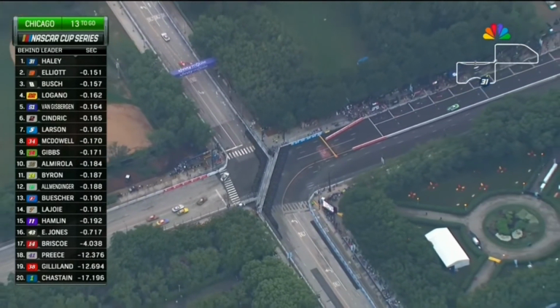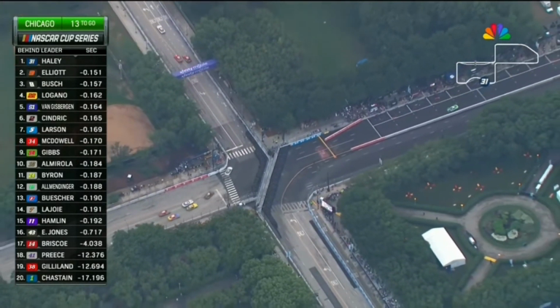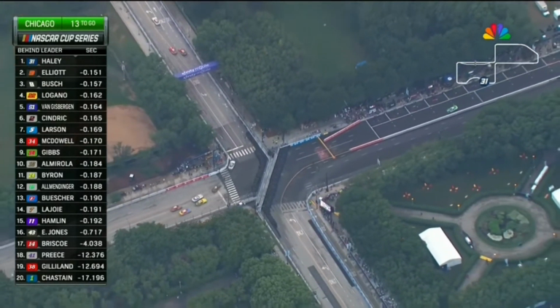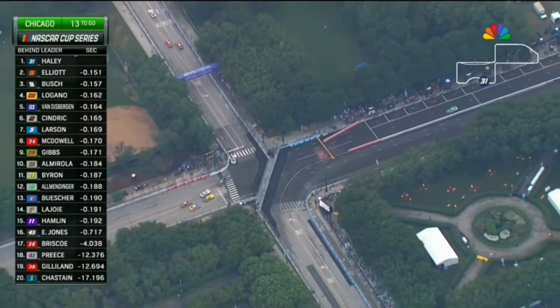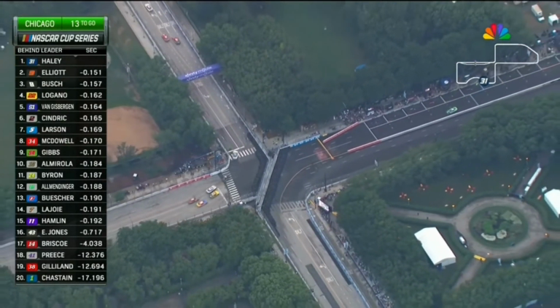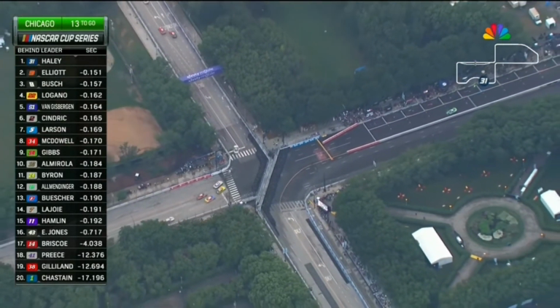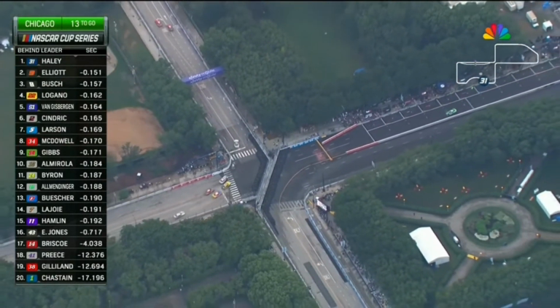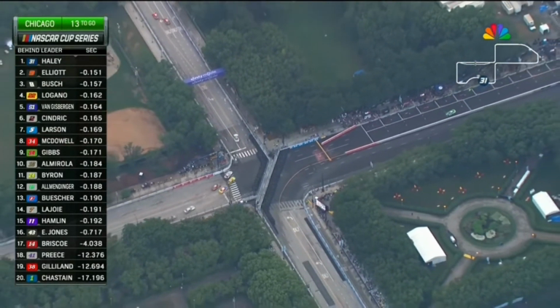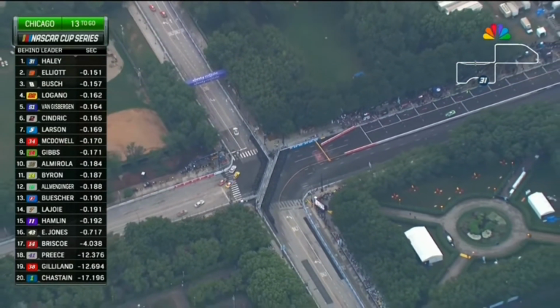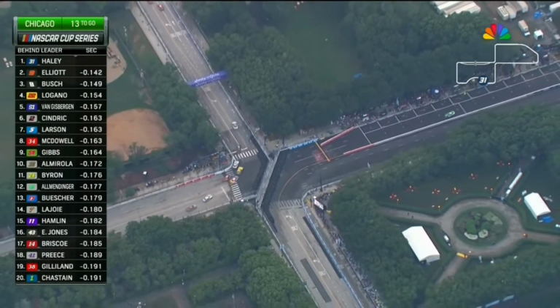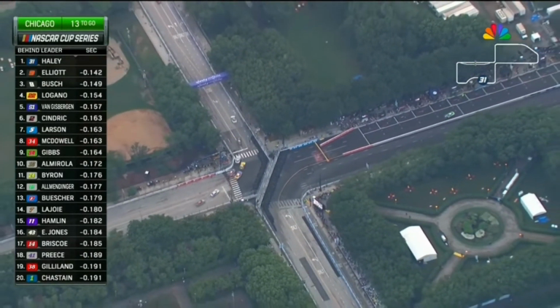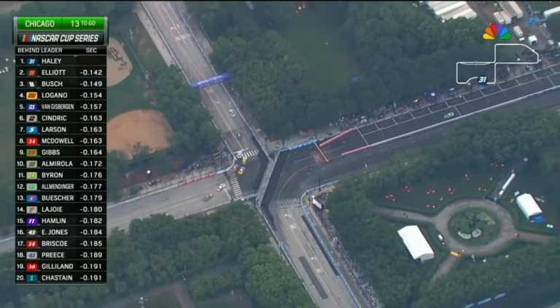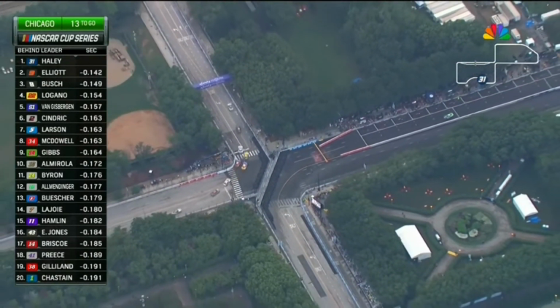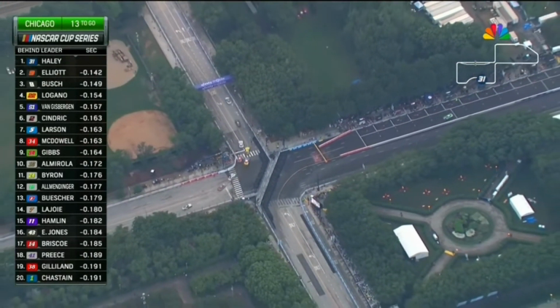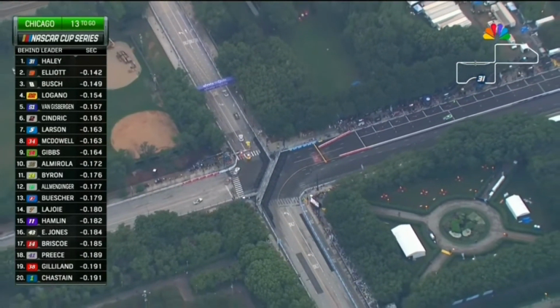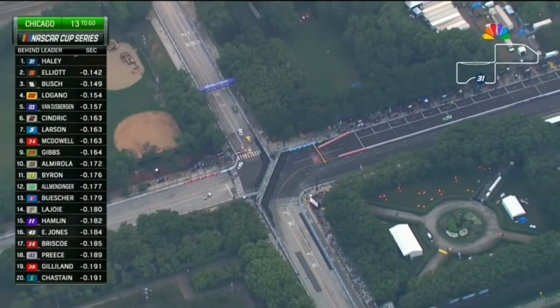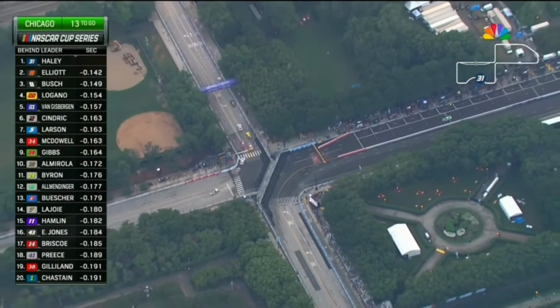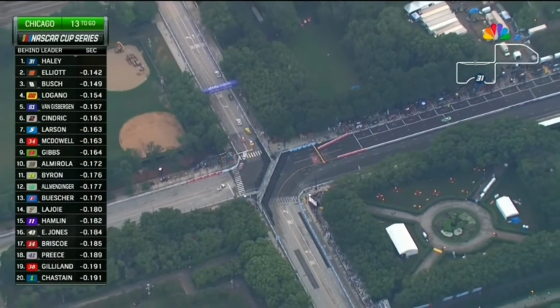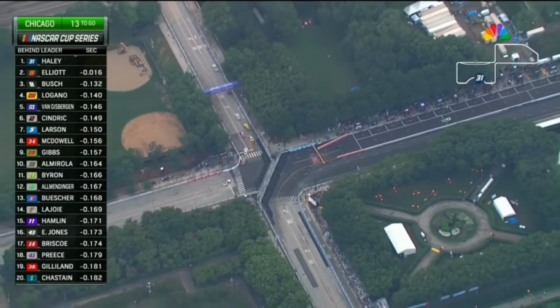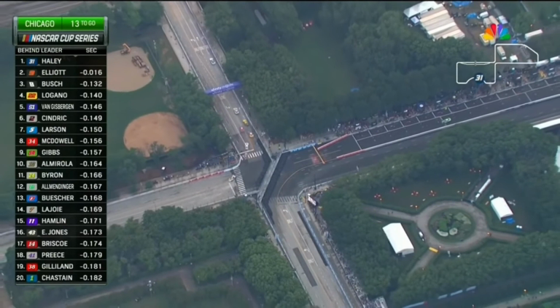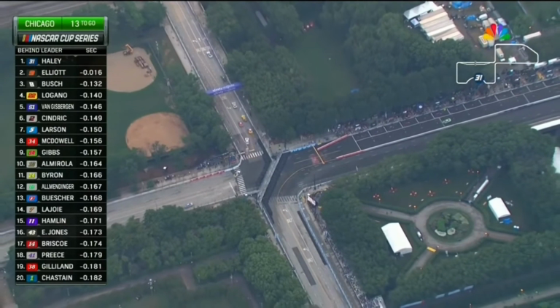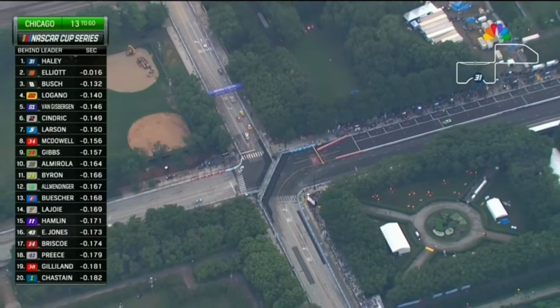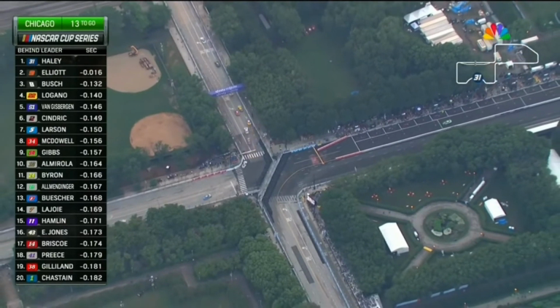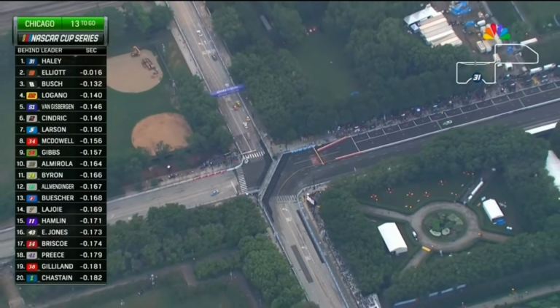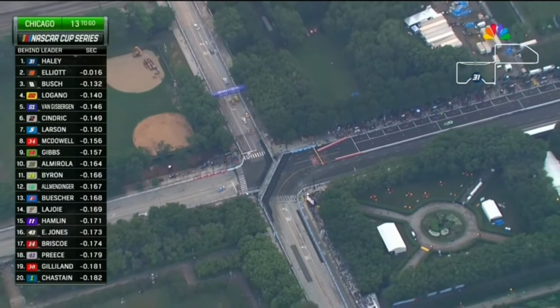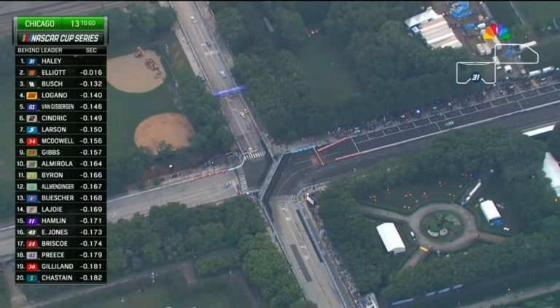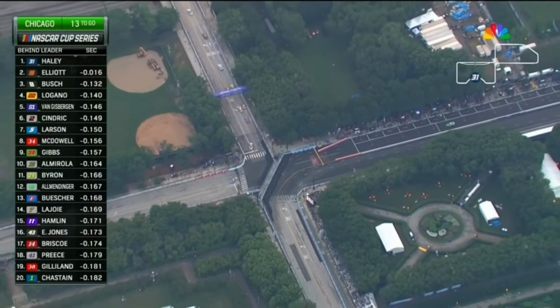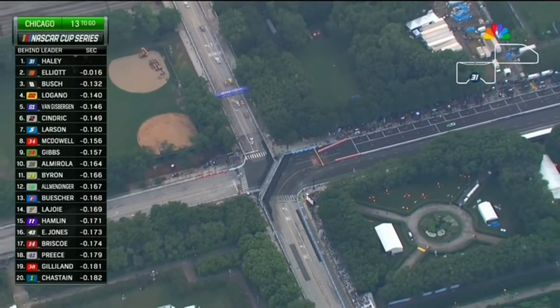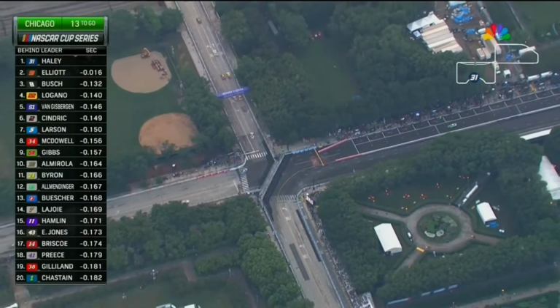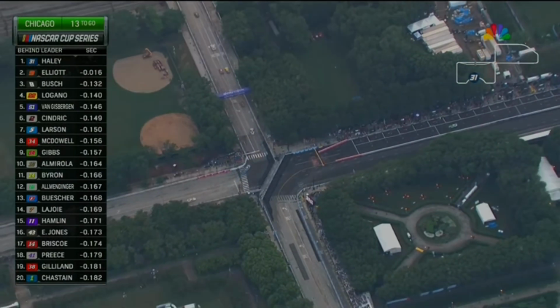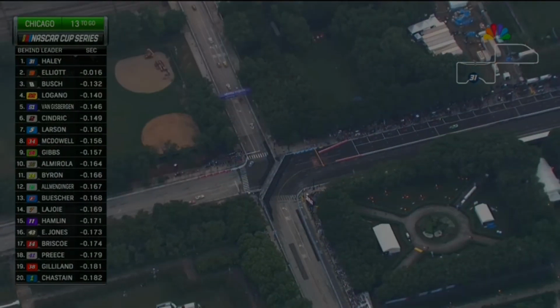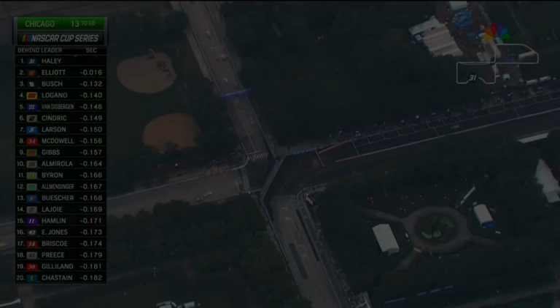Just a tenth of a second separating the top two — Chase Elliott now in a position where he could potentially make a move for the lead.